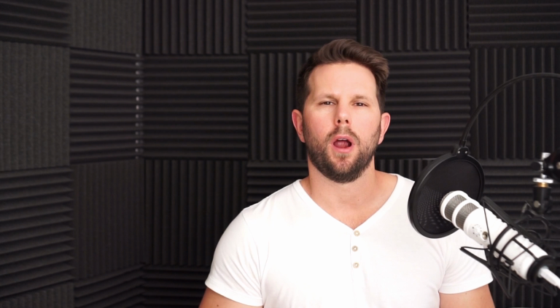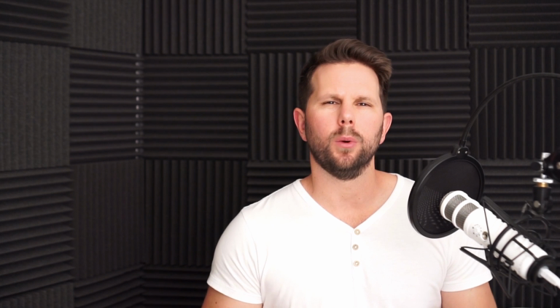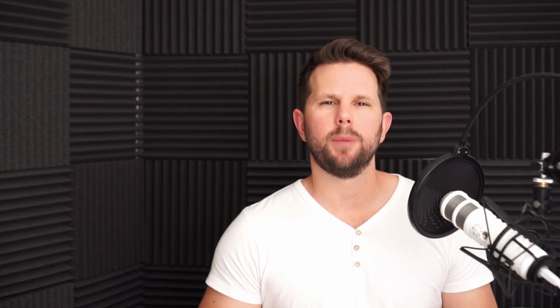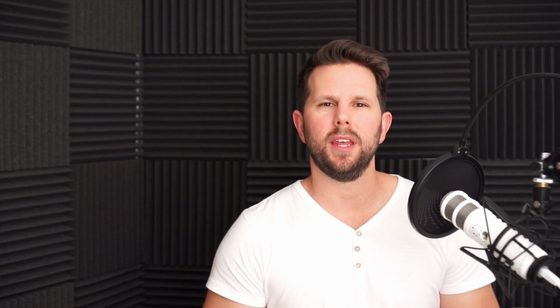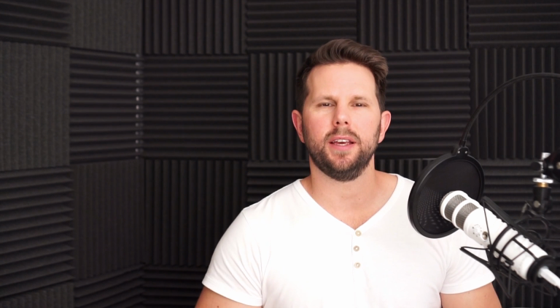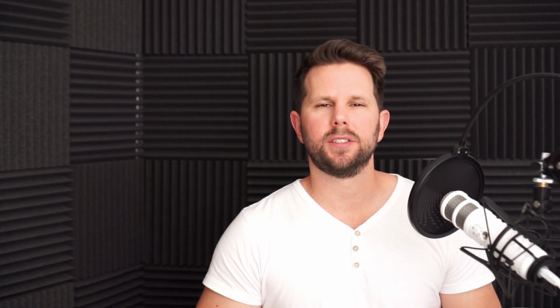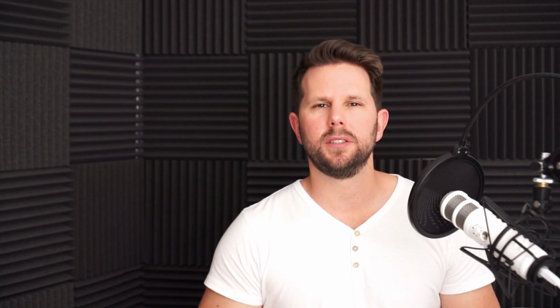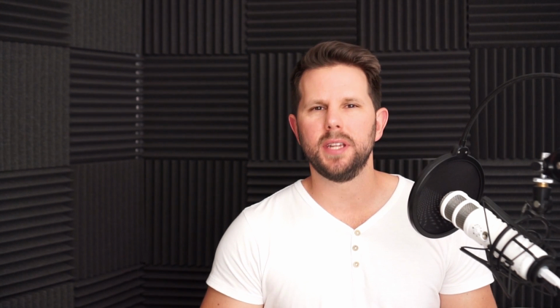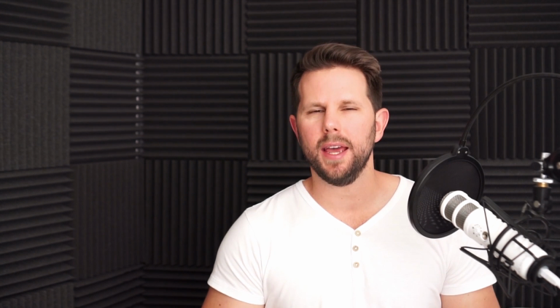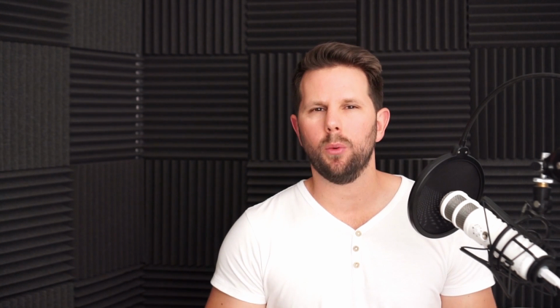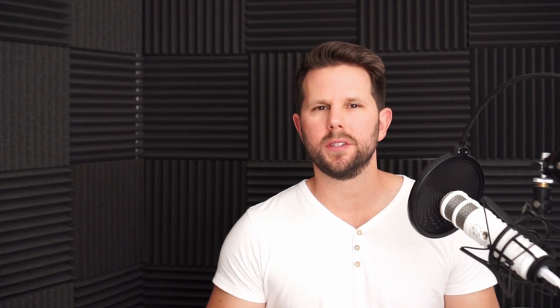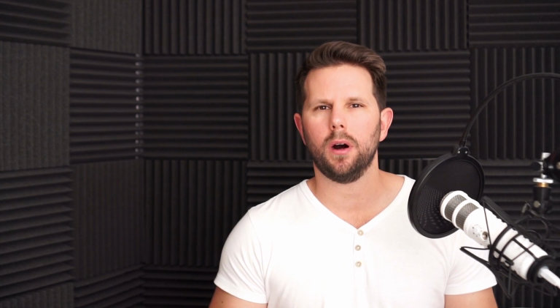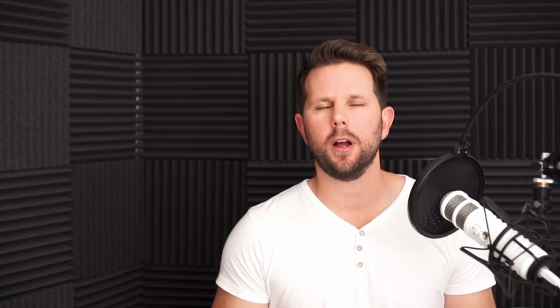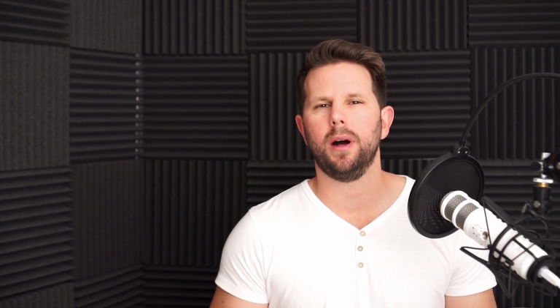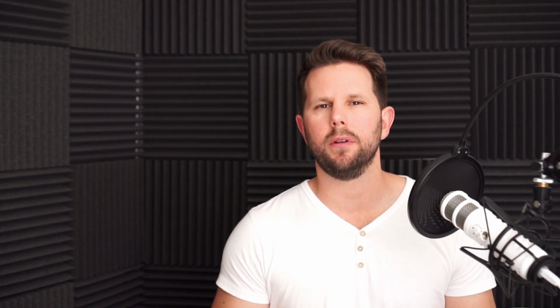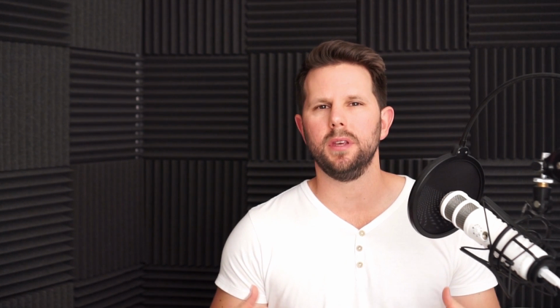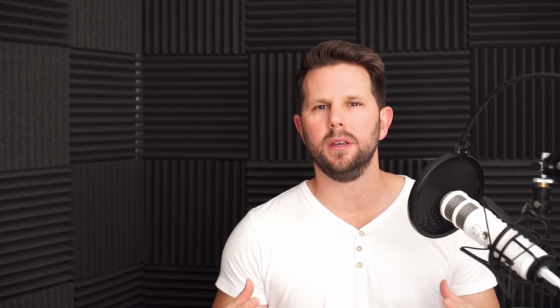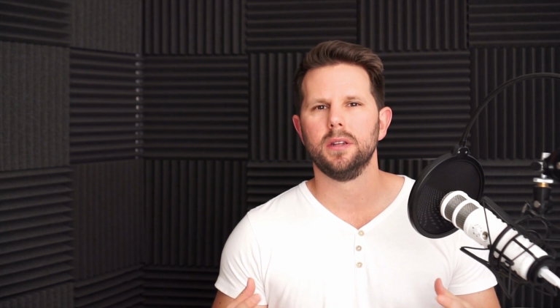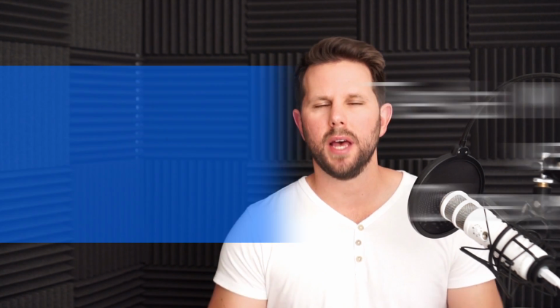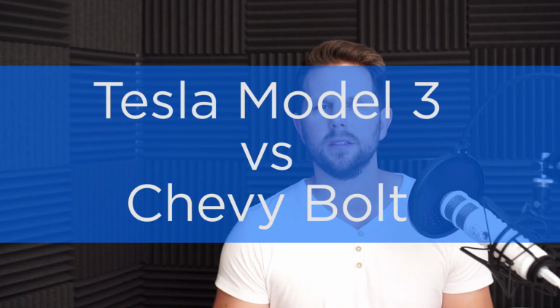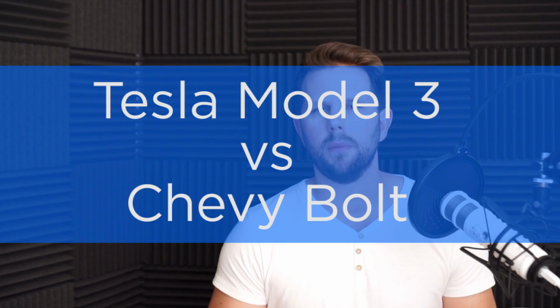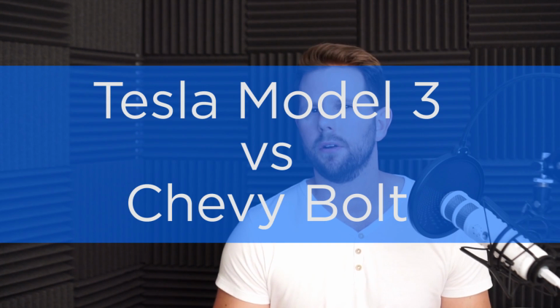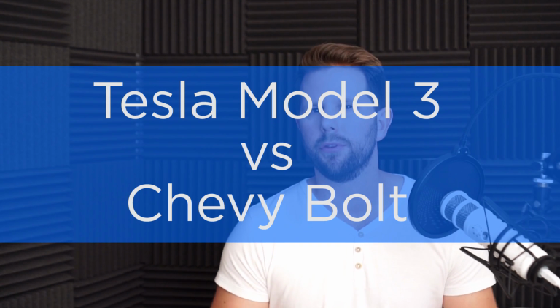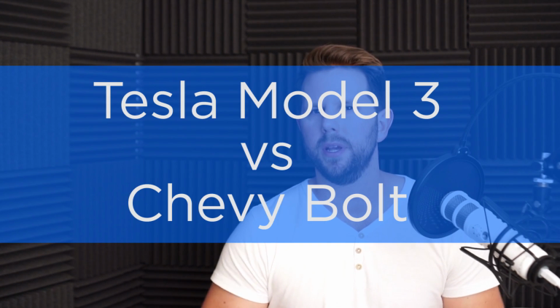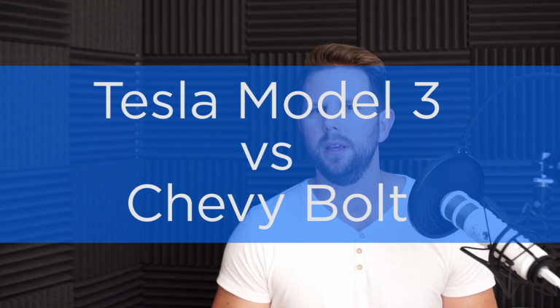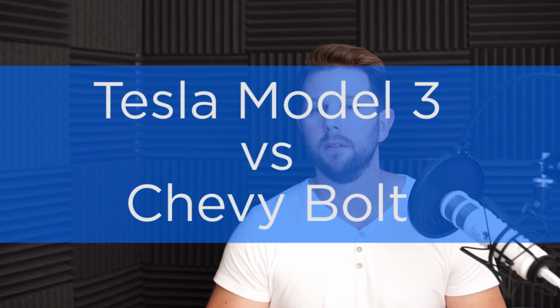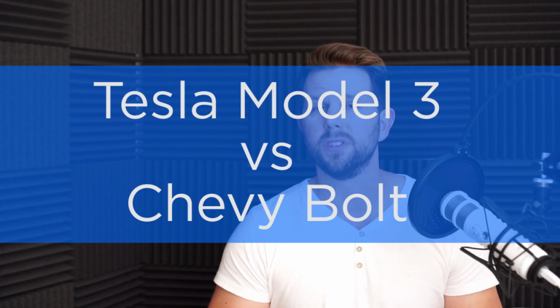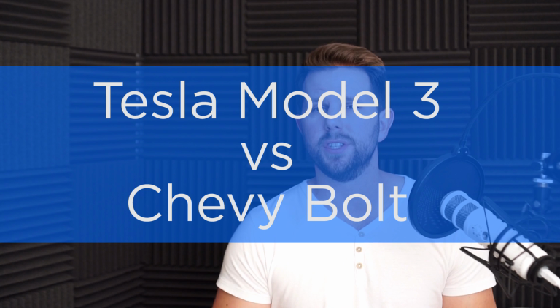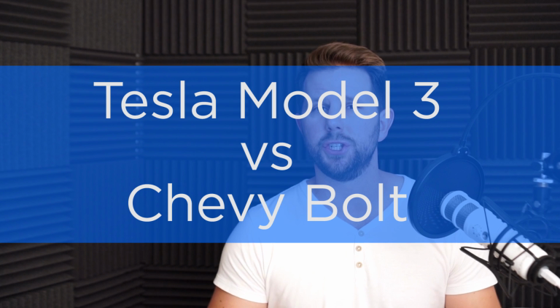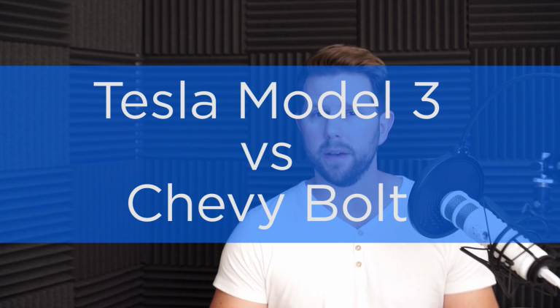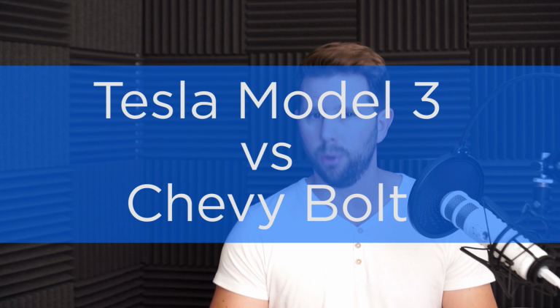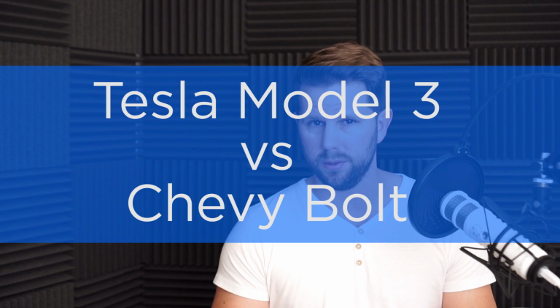All right, what's up, Data Geeks? Today I want to talk about the Tesla Model 3 versus the Chevy Bolt.